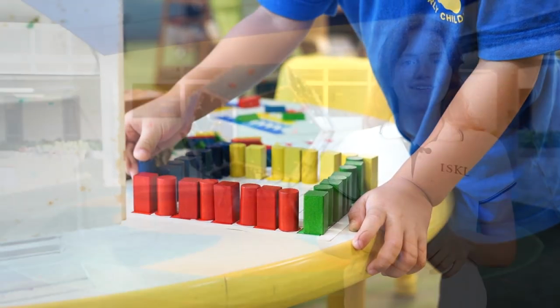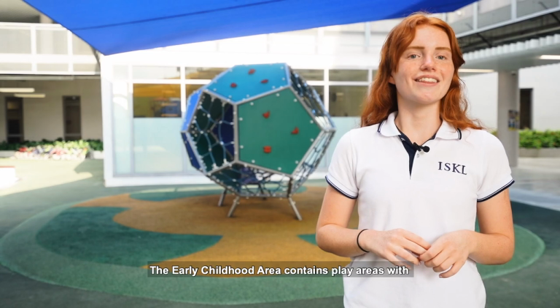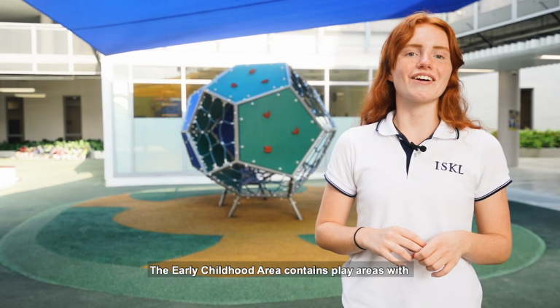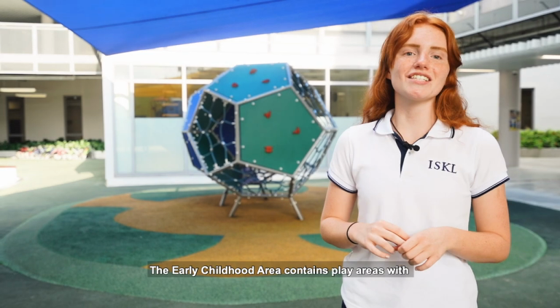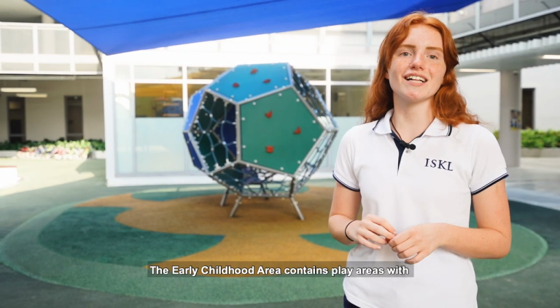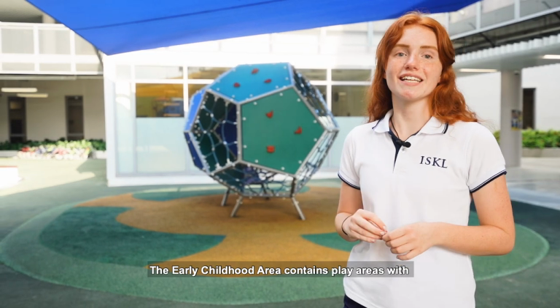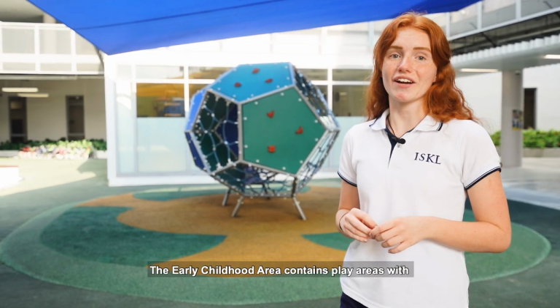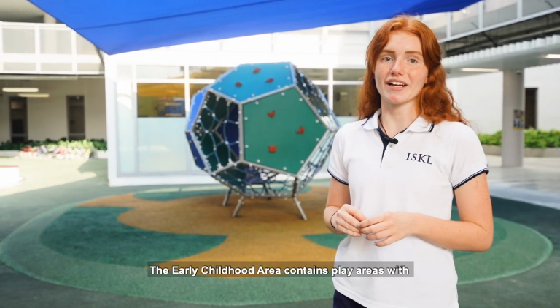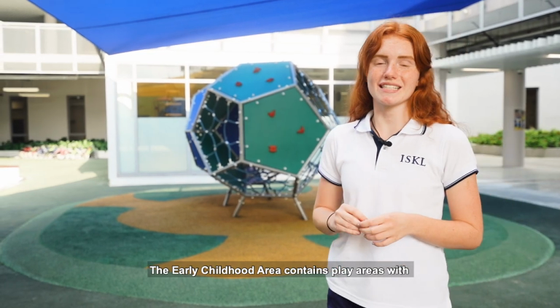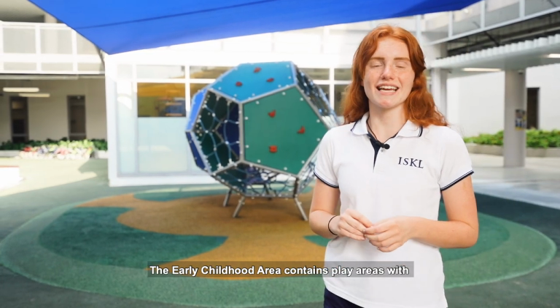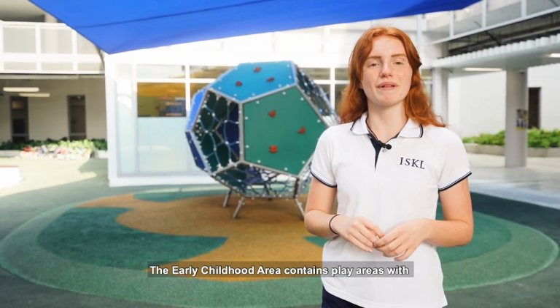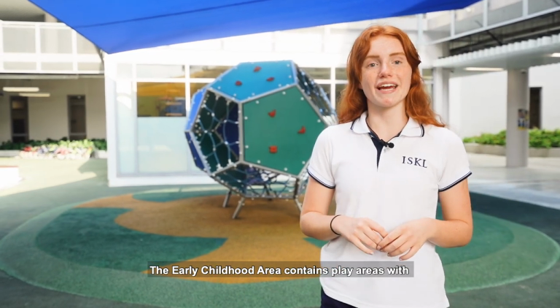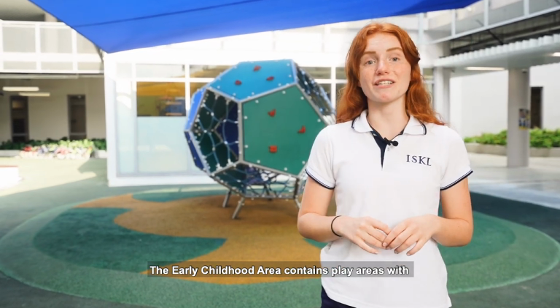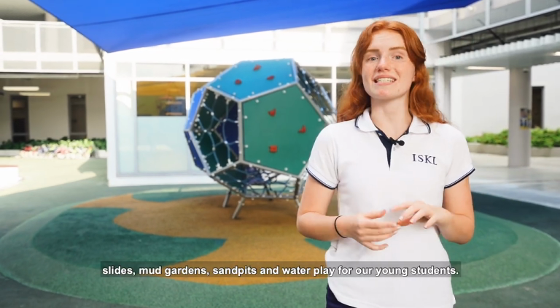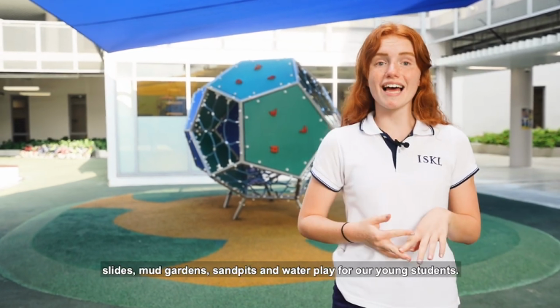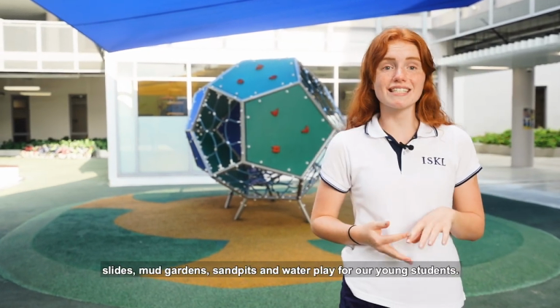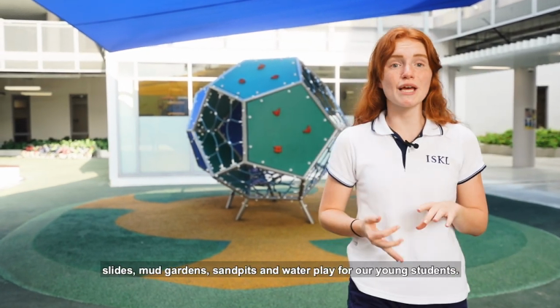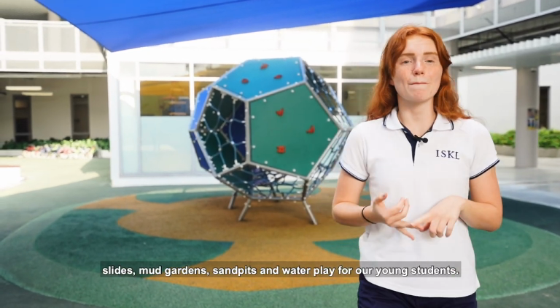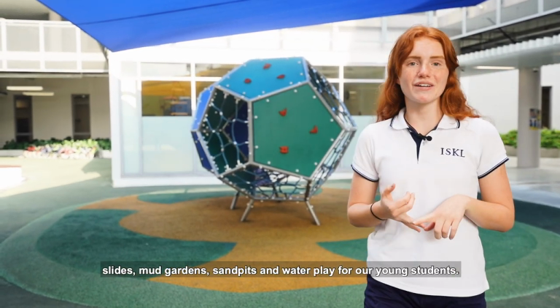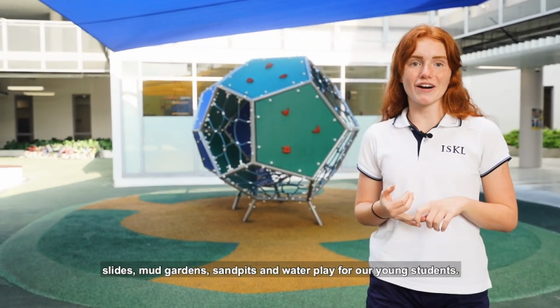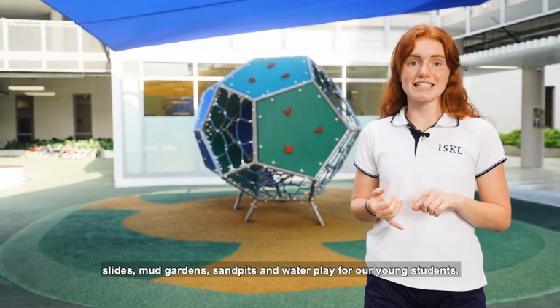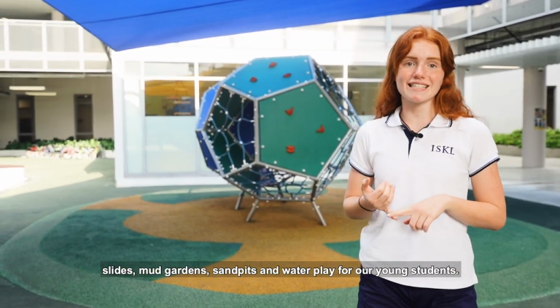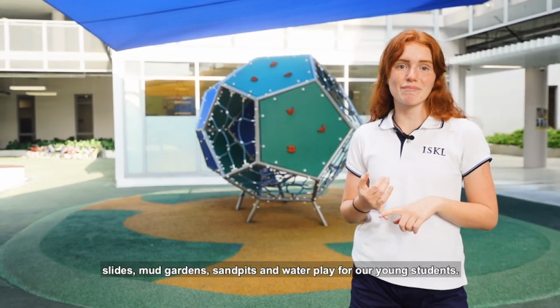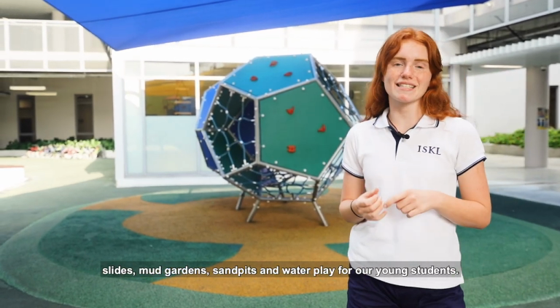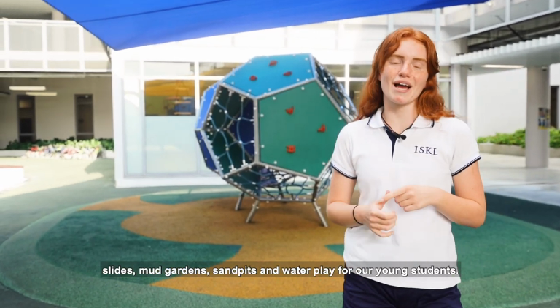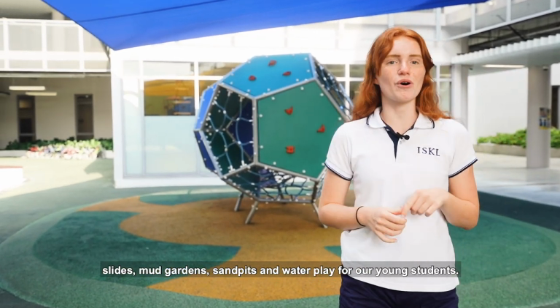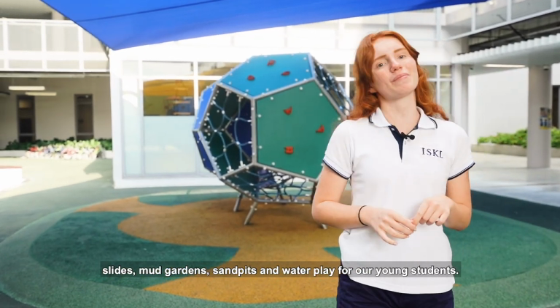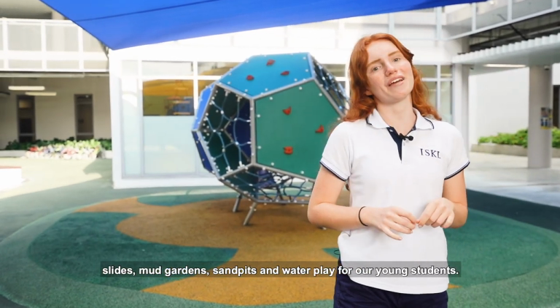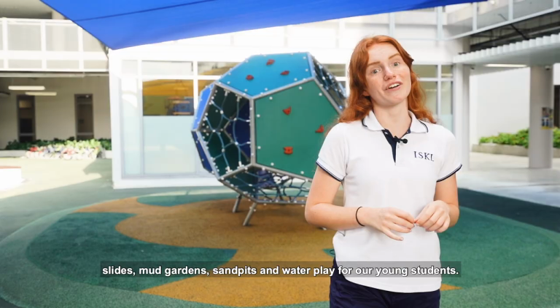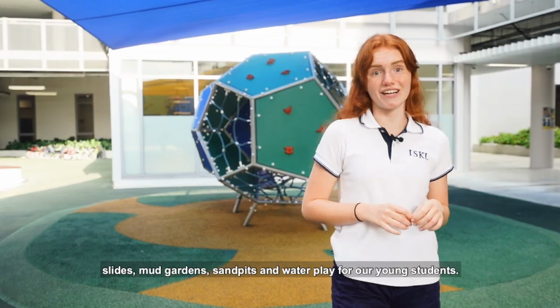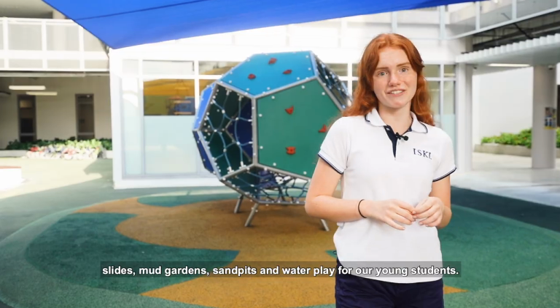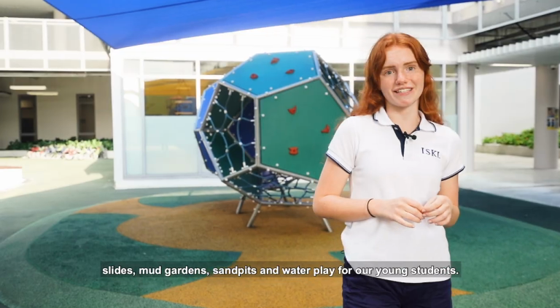The early childhood area contains play areas with slides, mud gardens, sand pits and water play for young students.